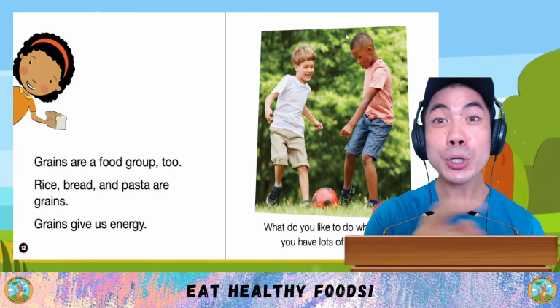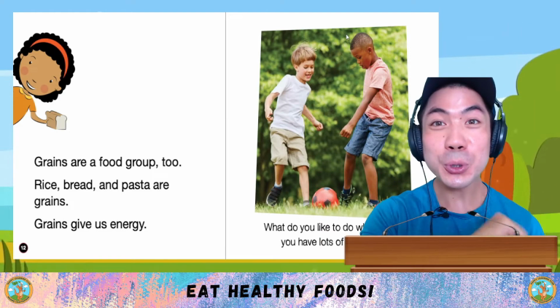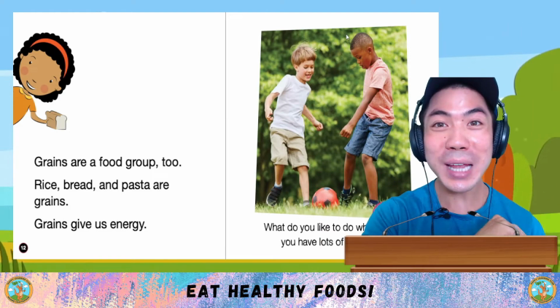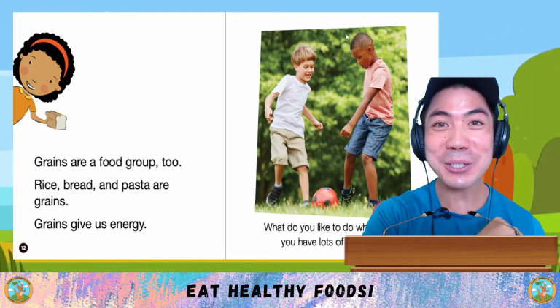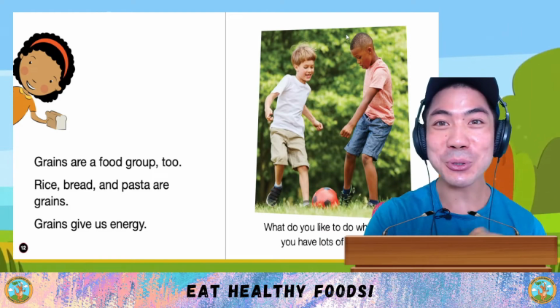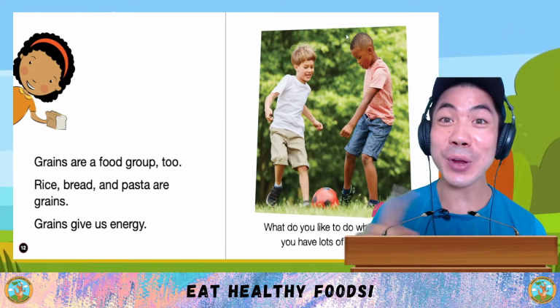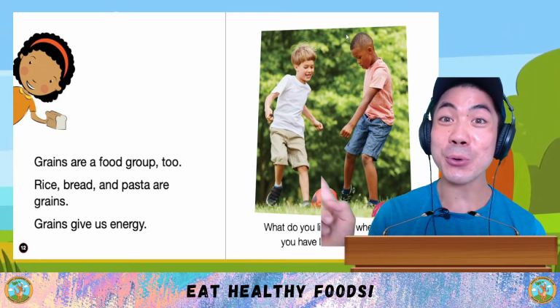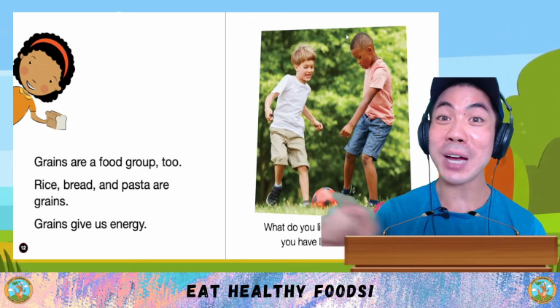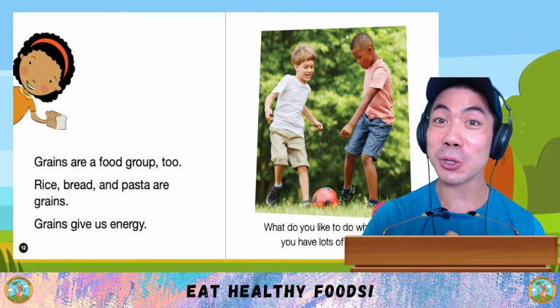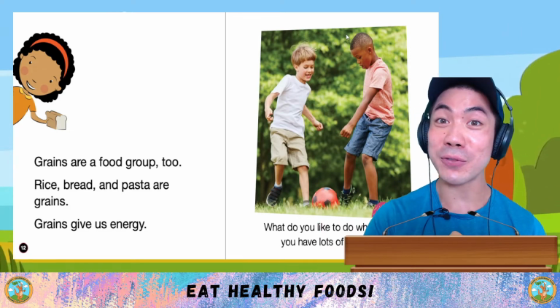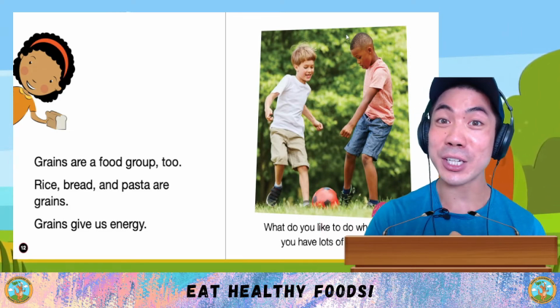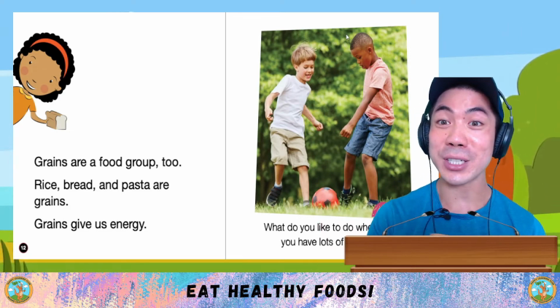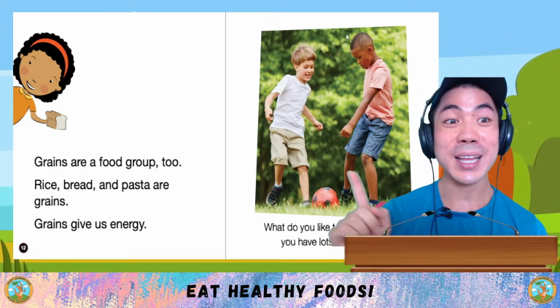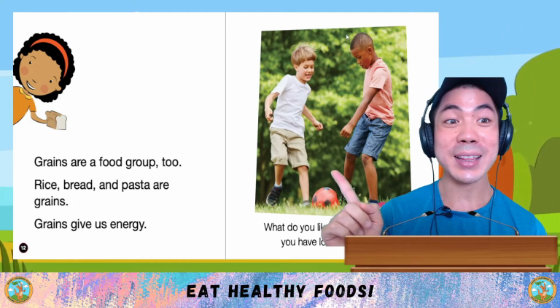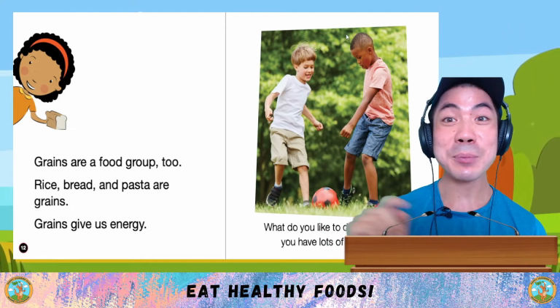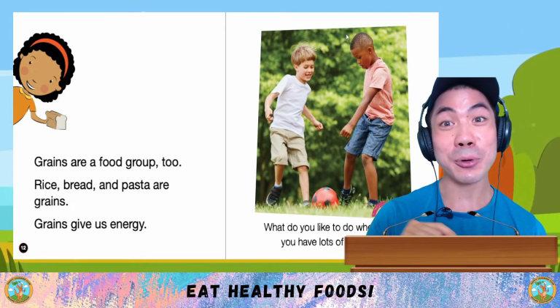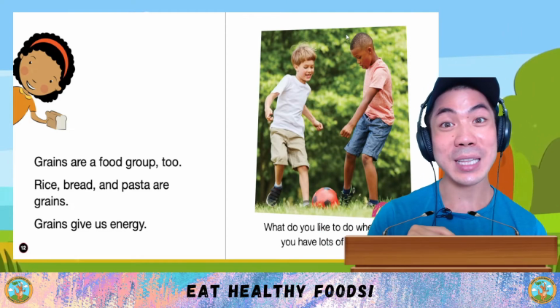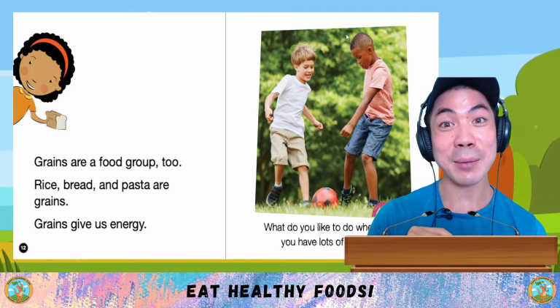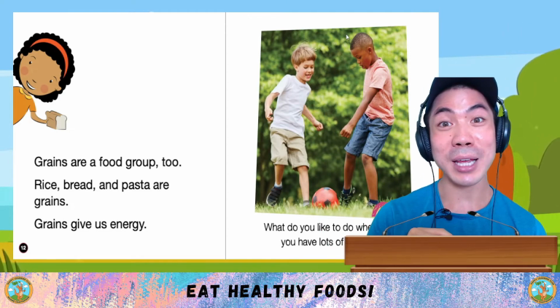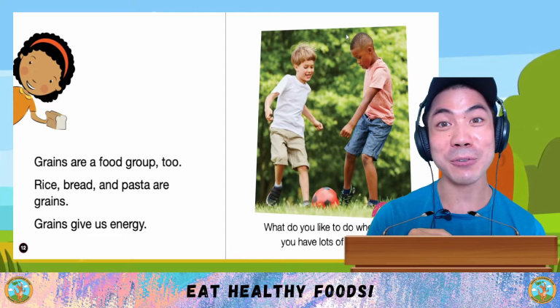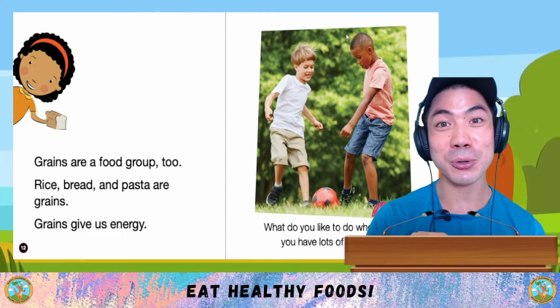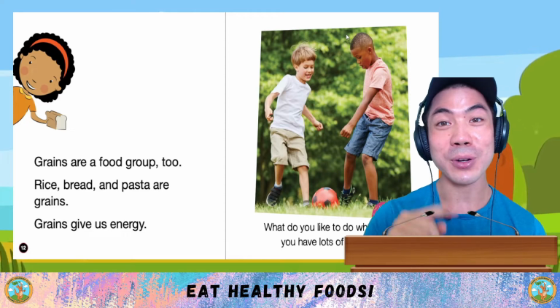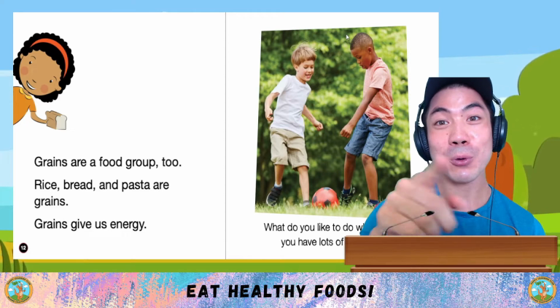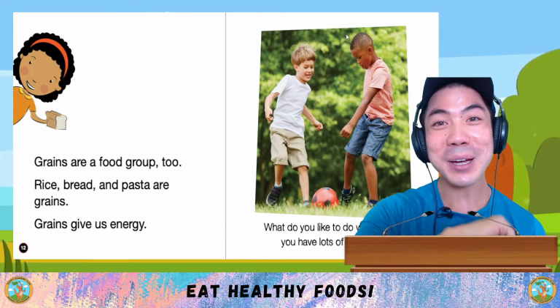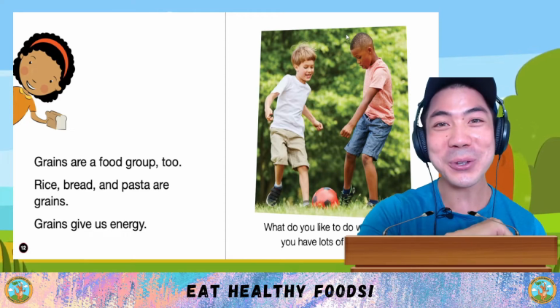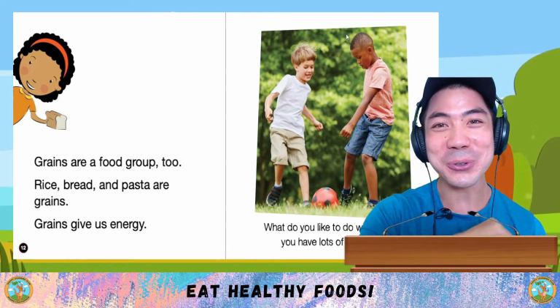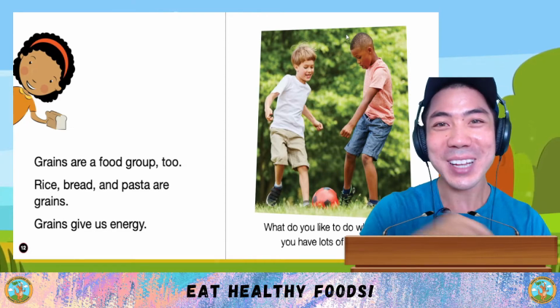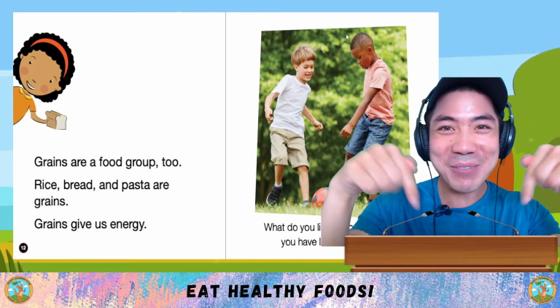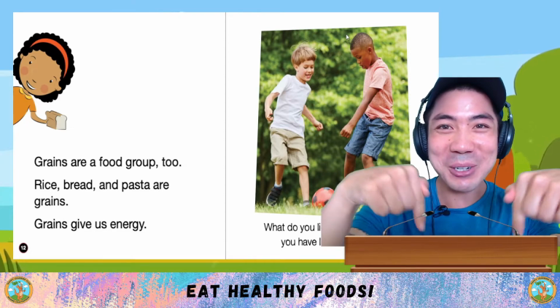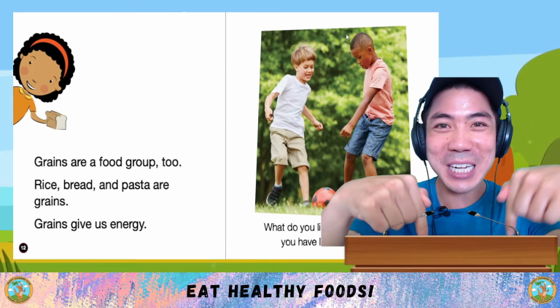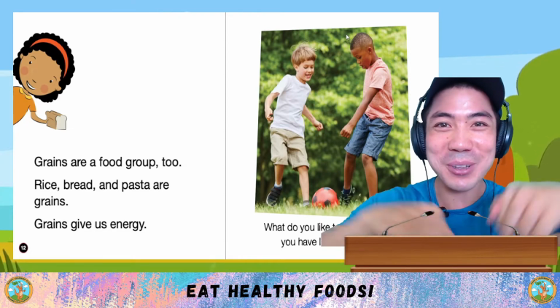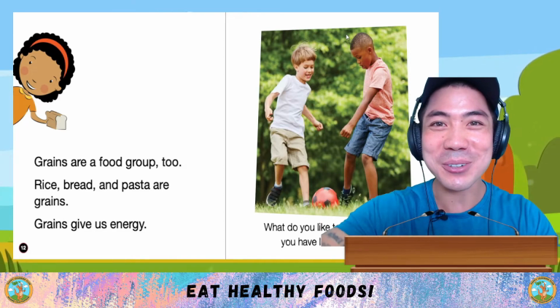What do you like to do when you have lots of energy? These boys like playing football. What about you? Let me know down below.